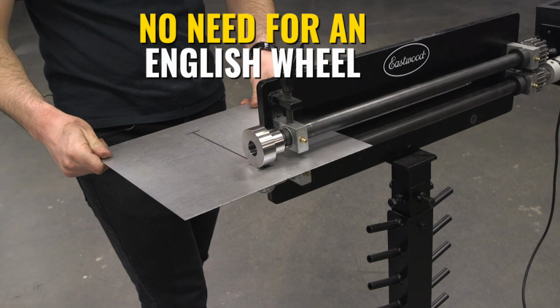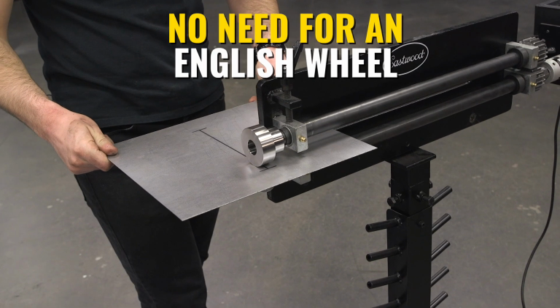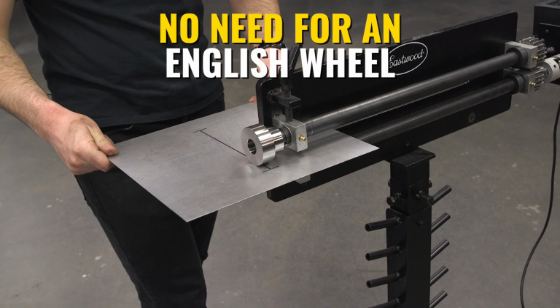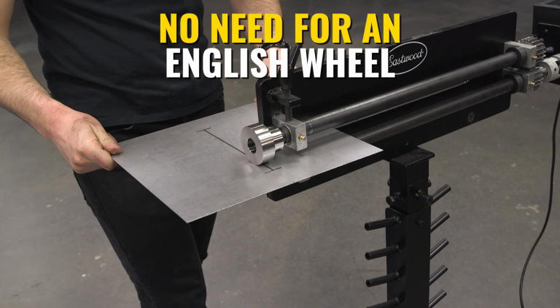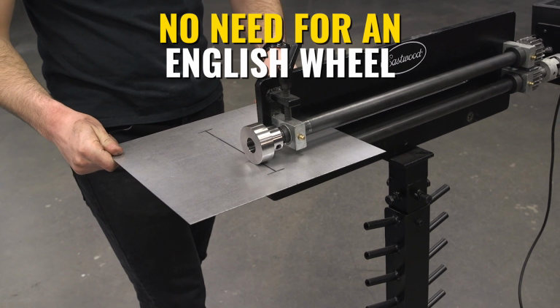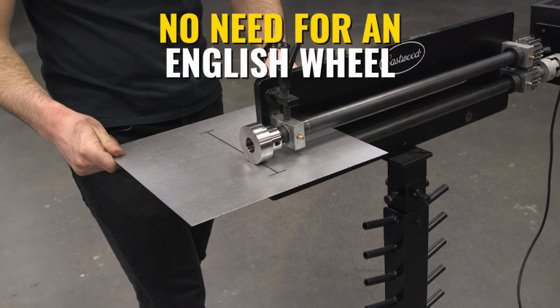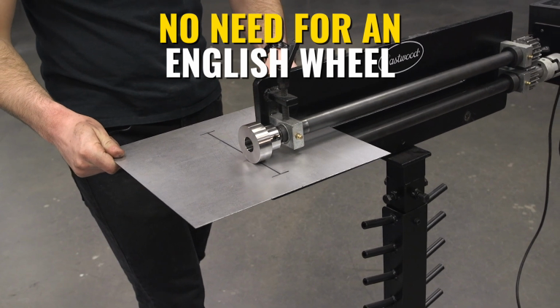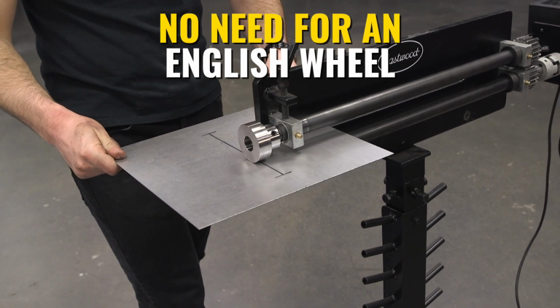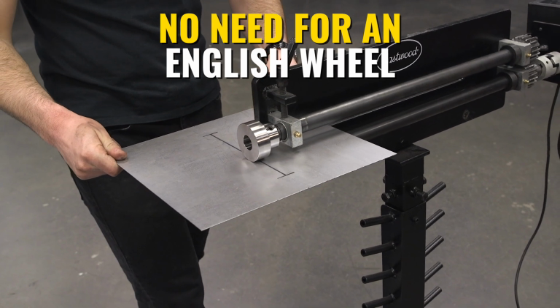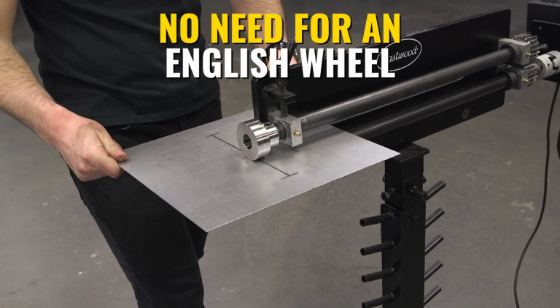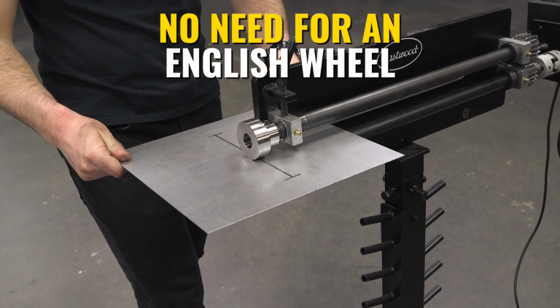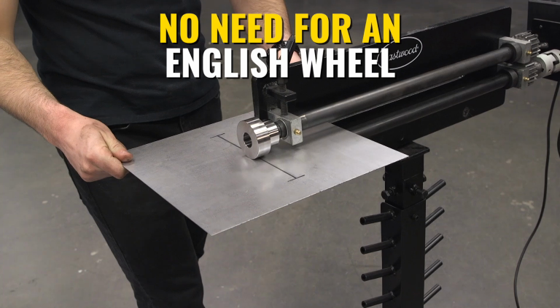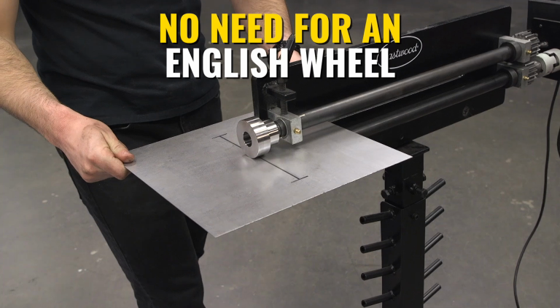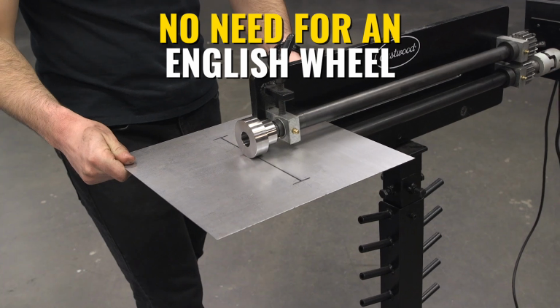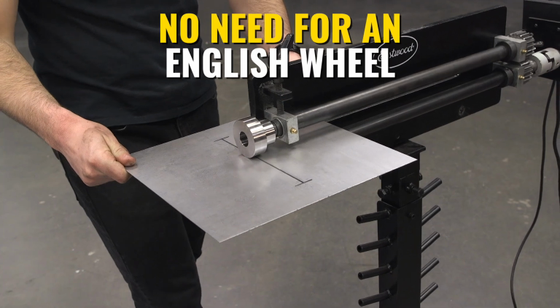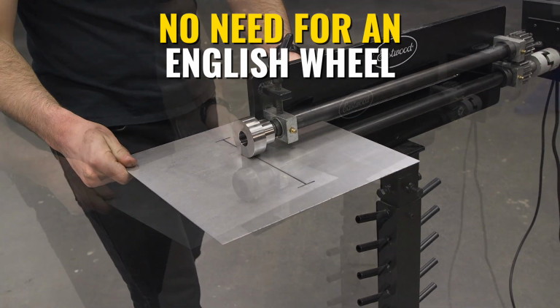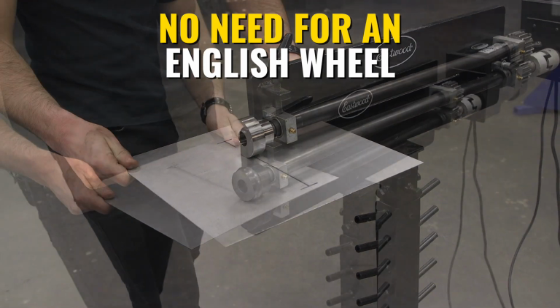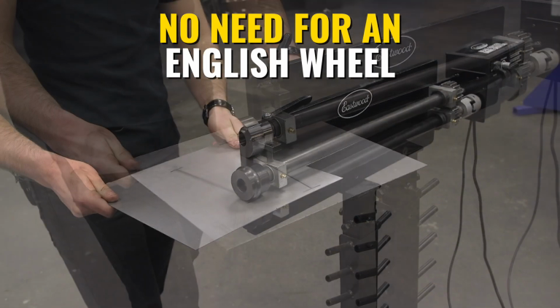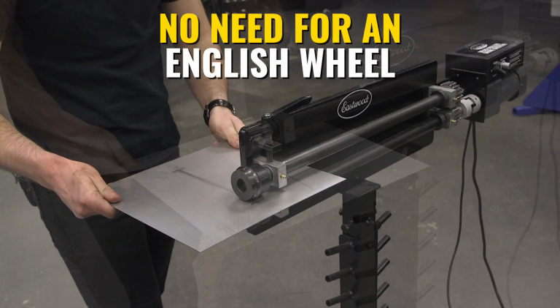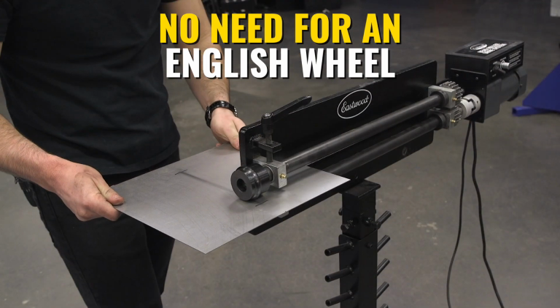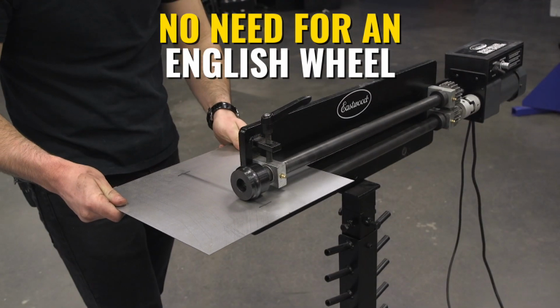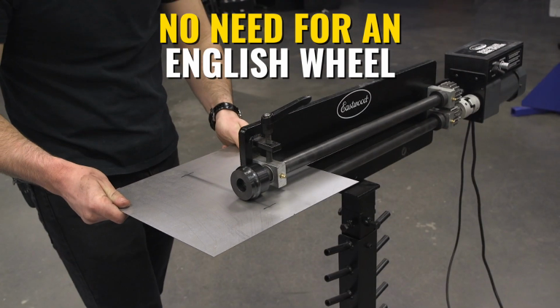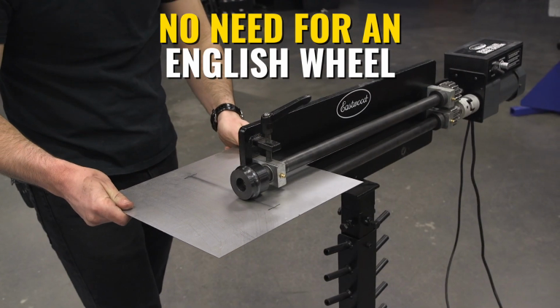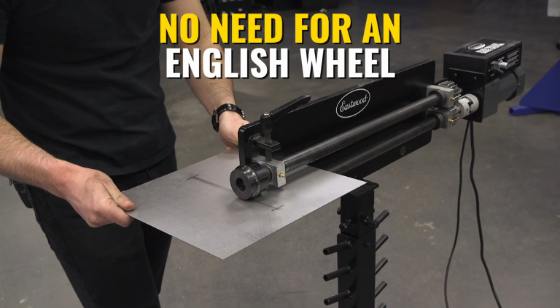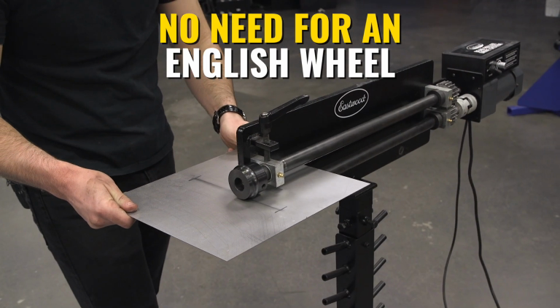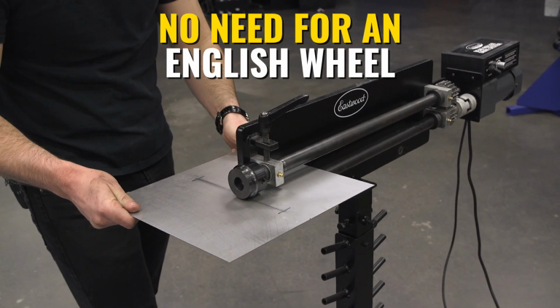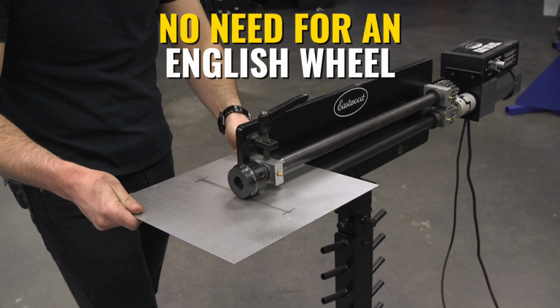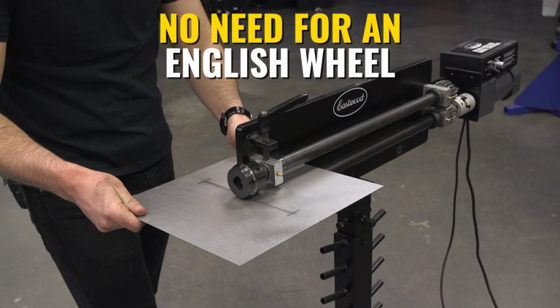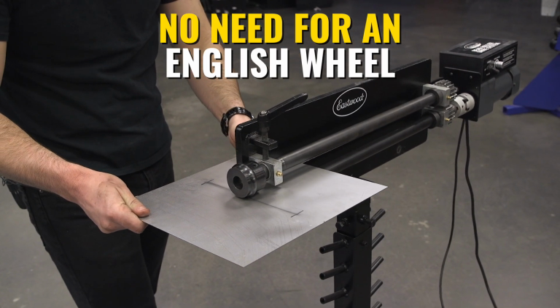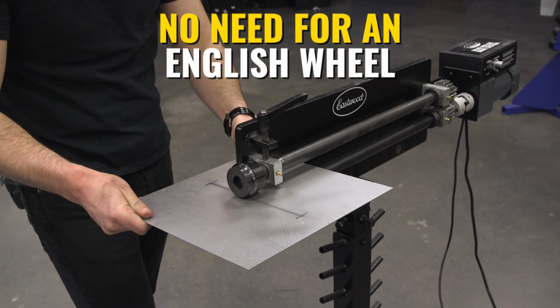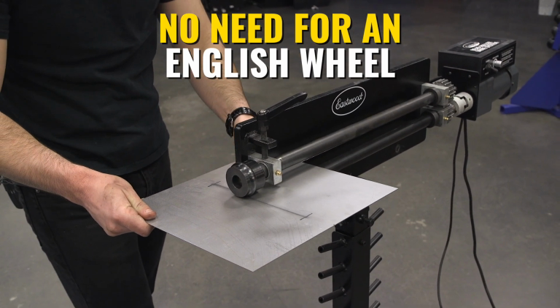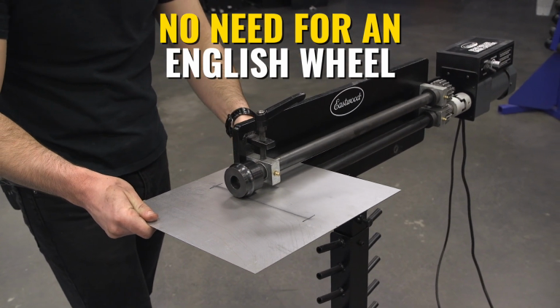These dies basically substitute an English wheel in your bead roller. You could roll your panel through pre-stretched, just like an English wheel, and roll your beads all on just your bead roller, which is pretty nice.